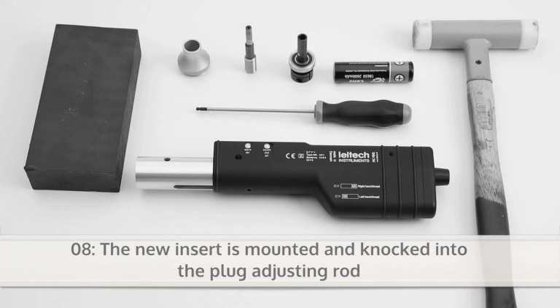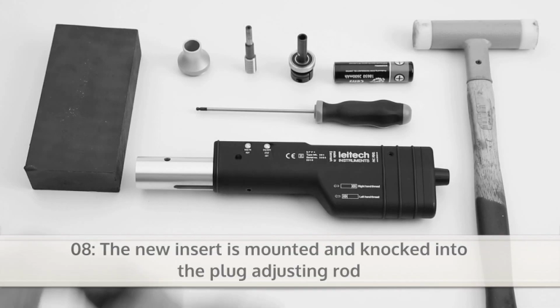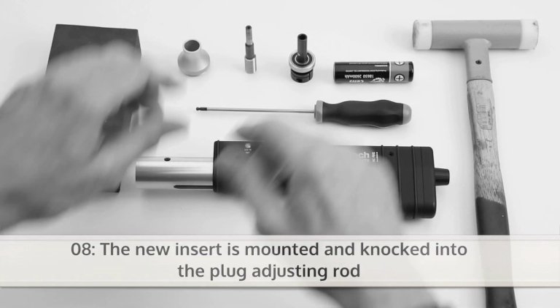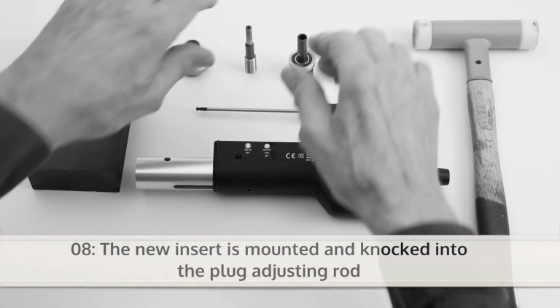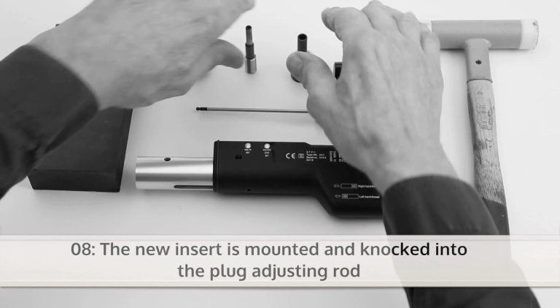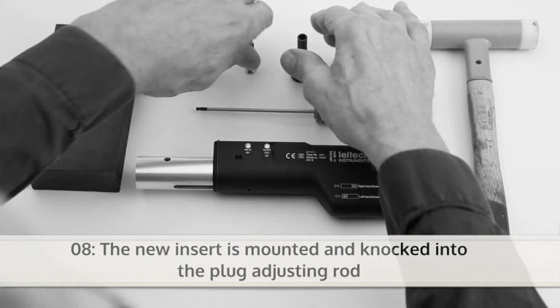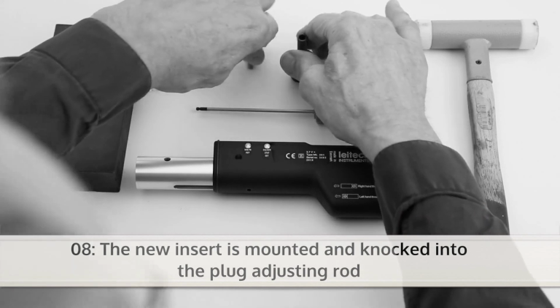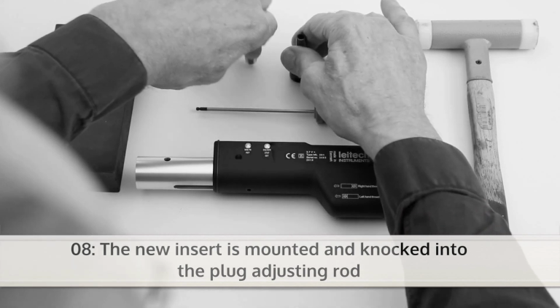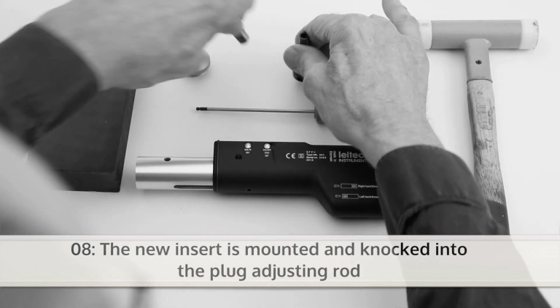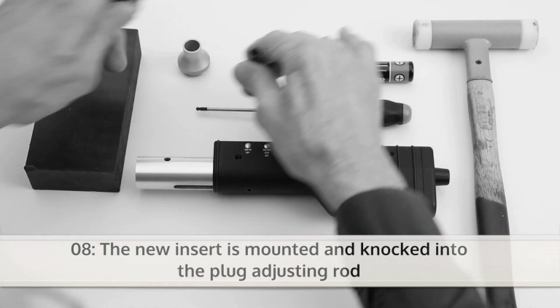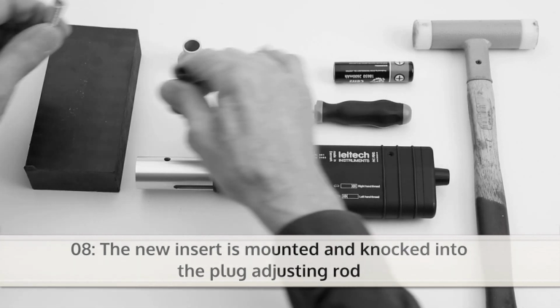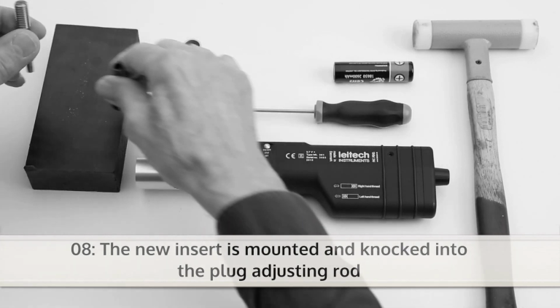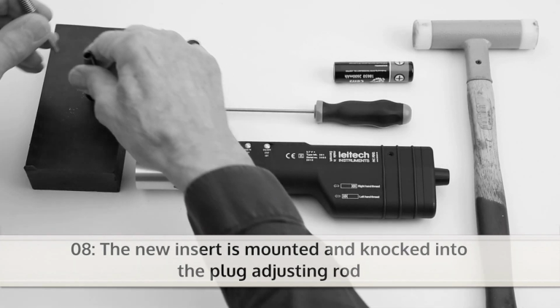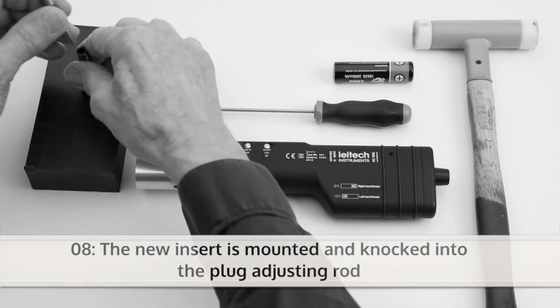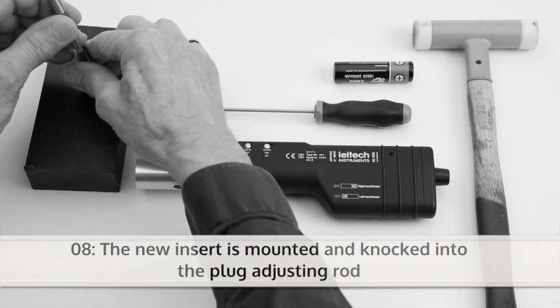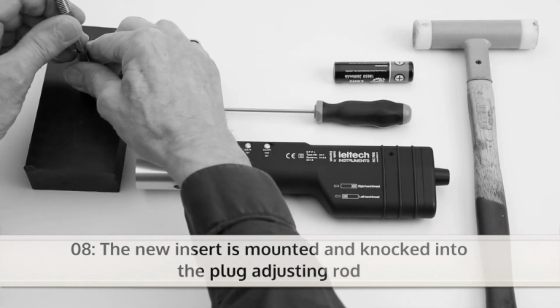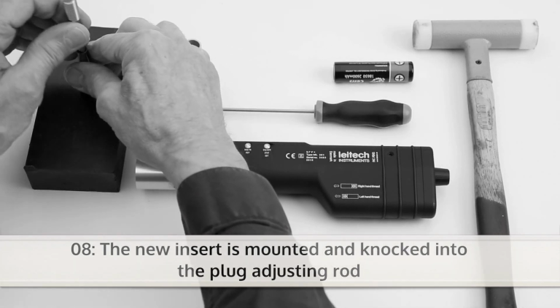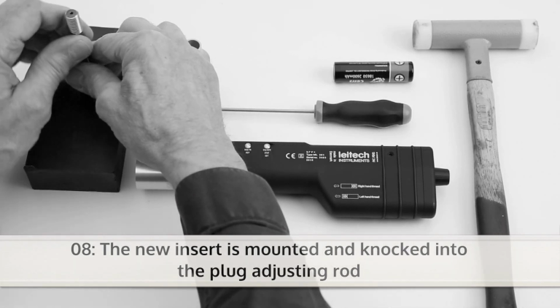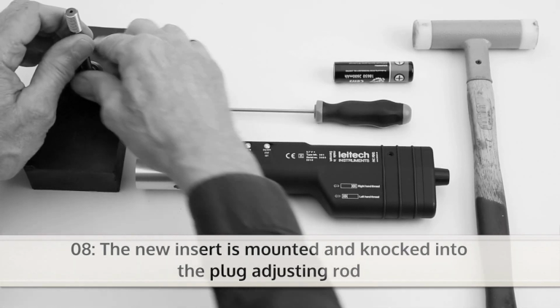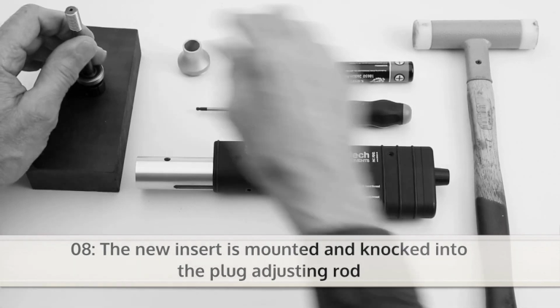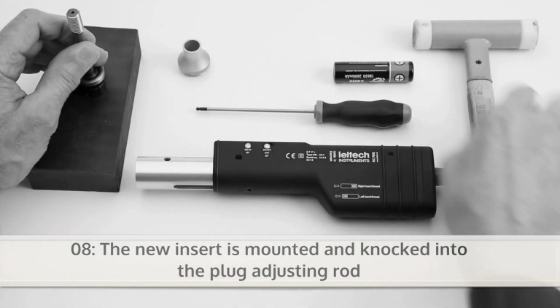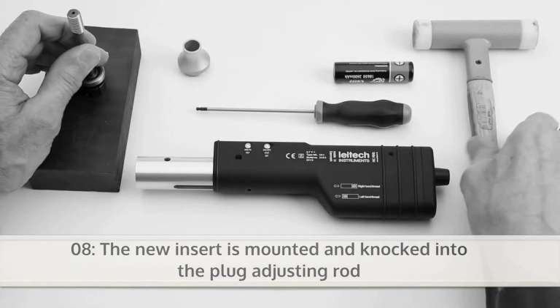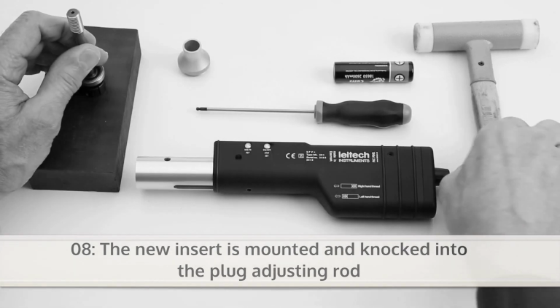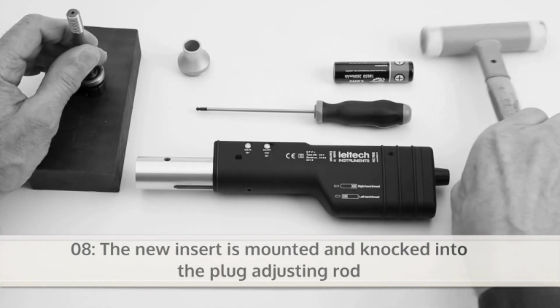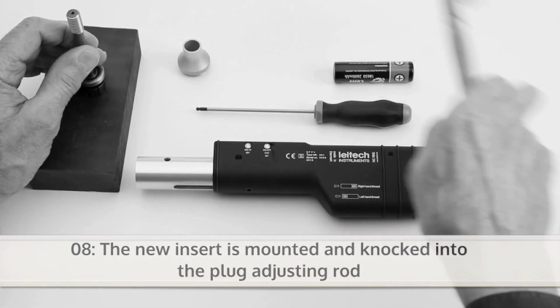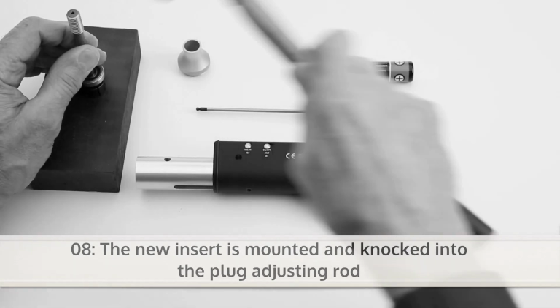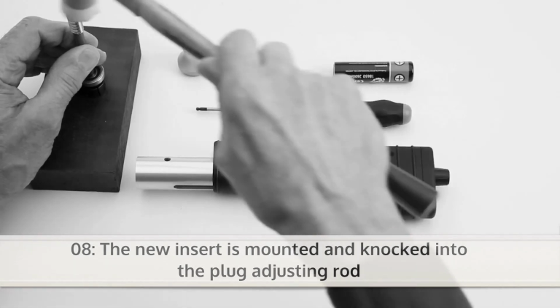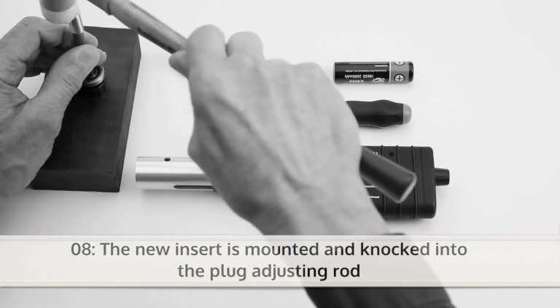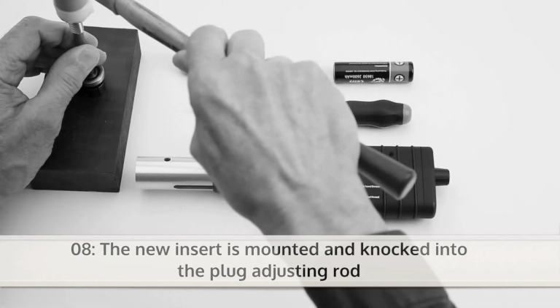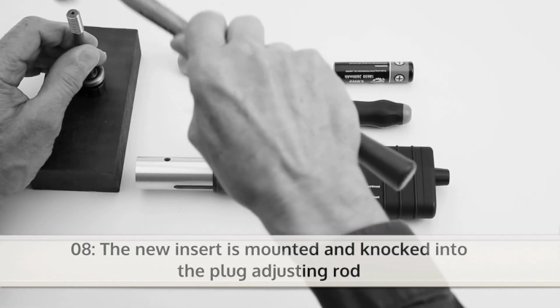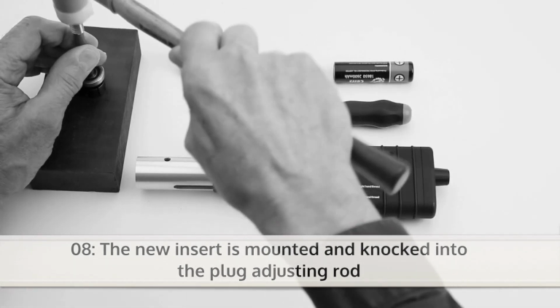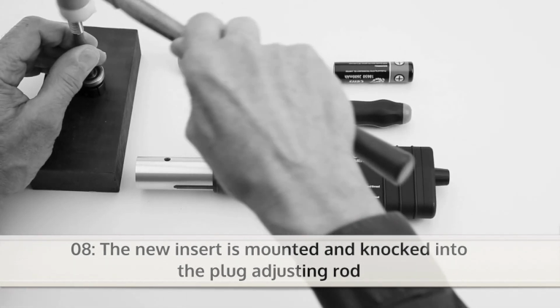The new insert is mounted and knocked into the plug adjusting rod. Use a soft surface for this.